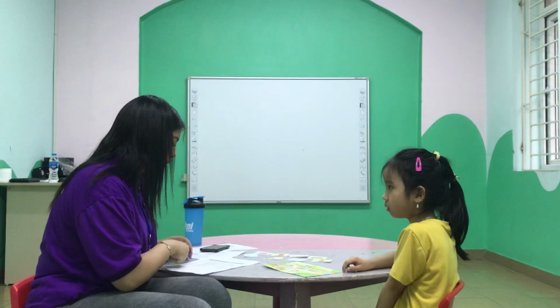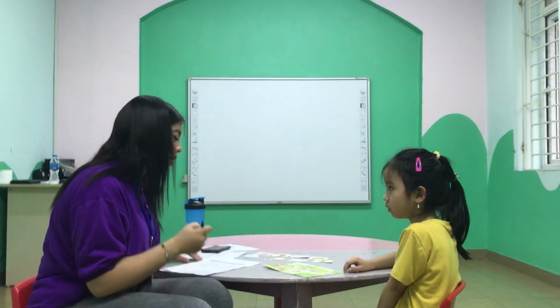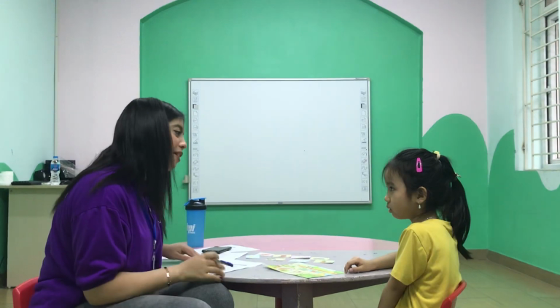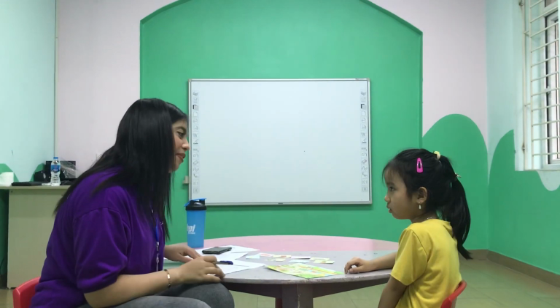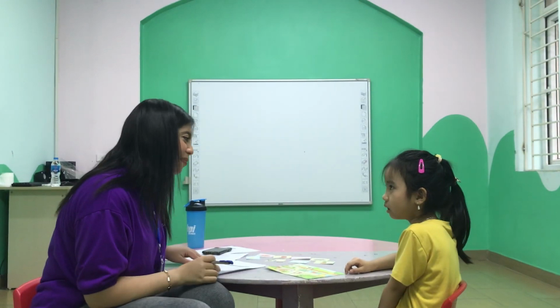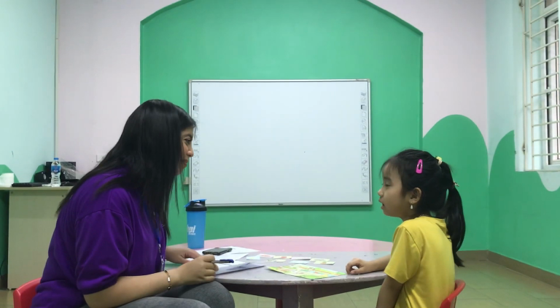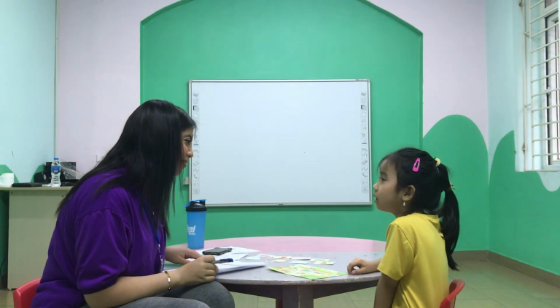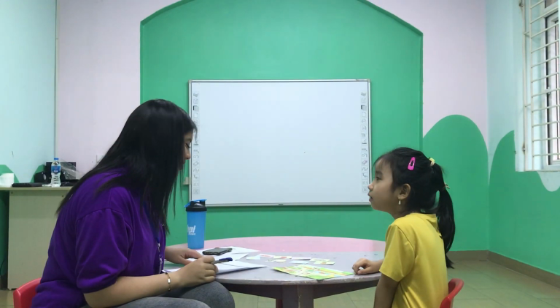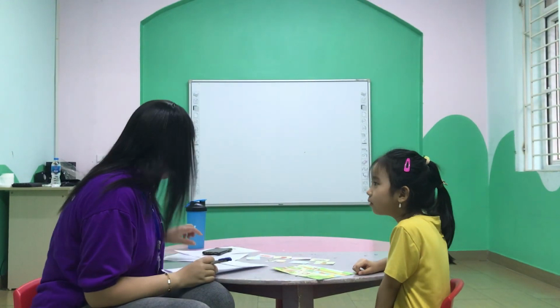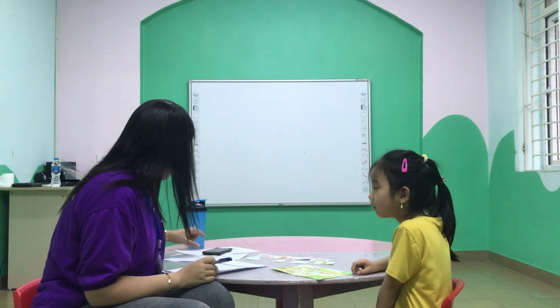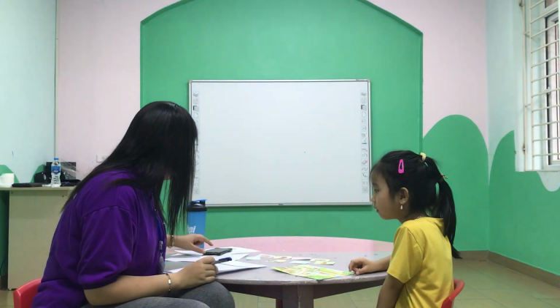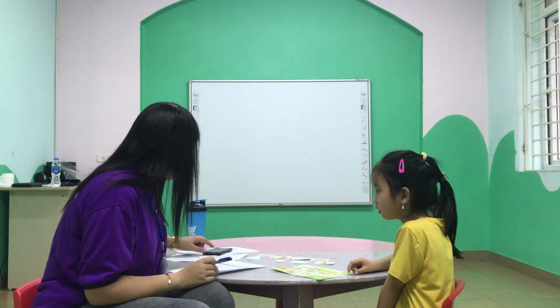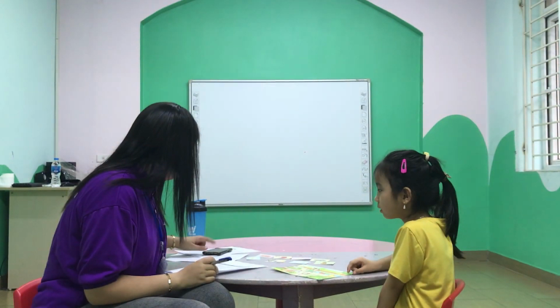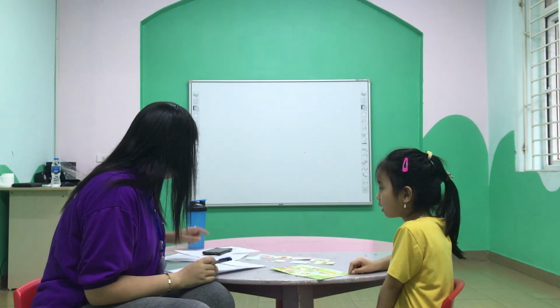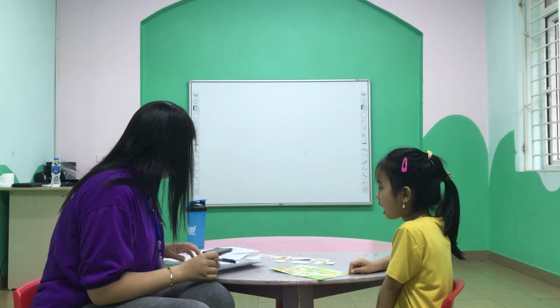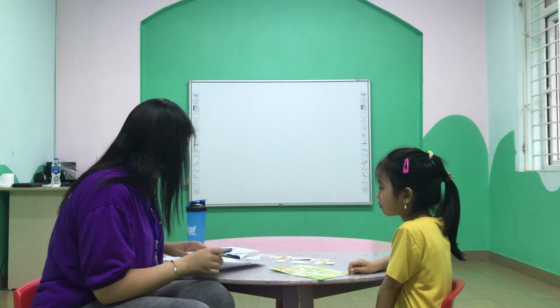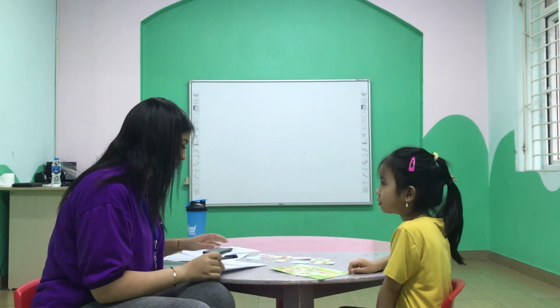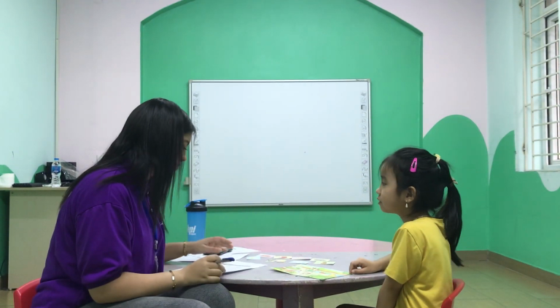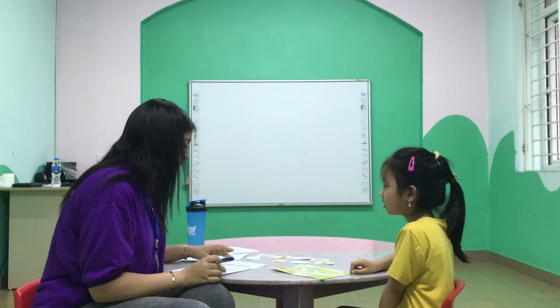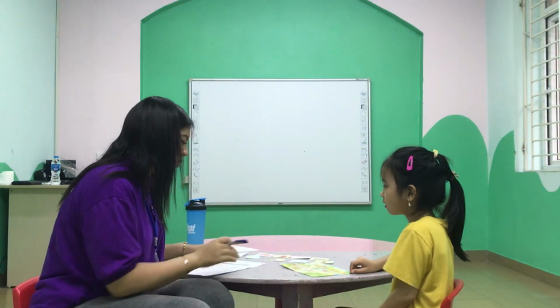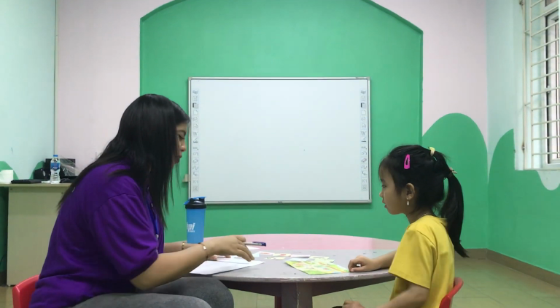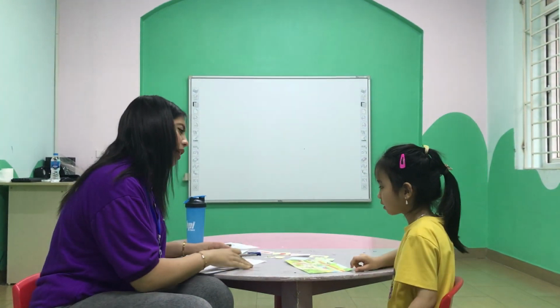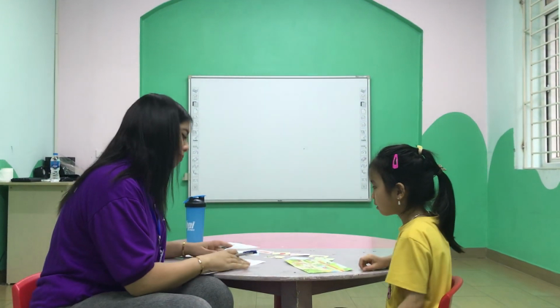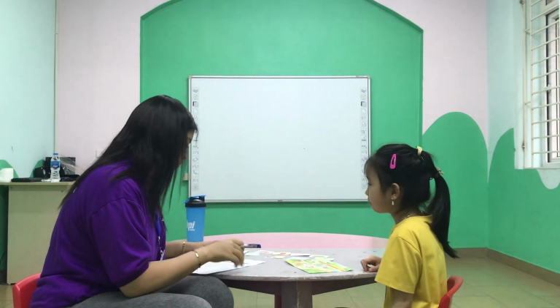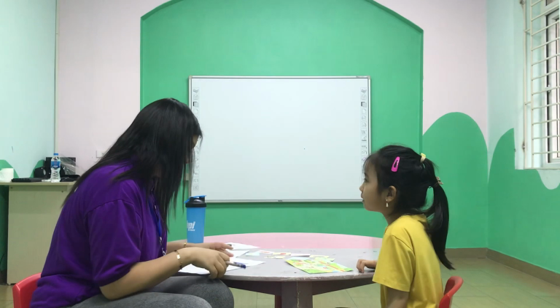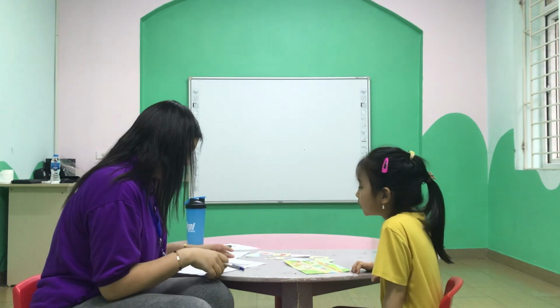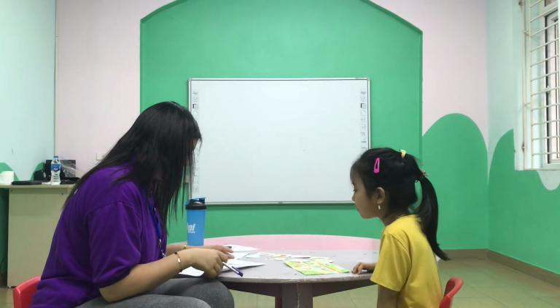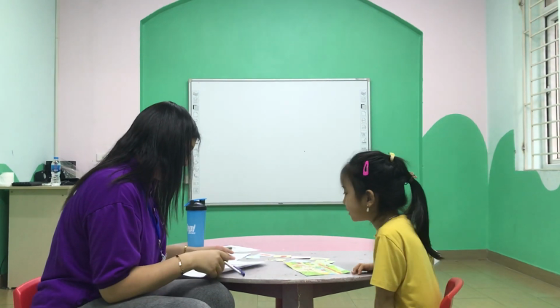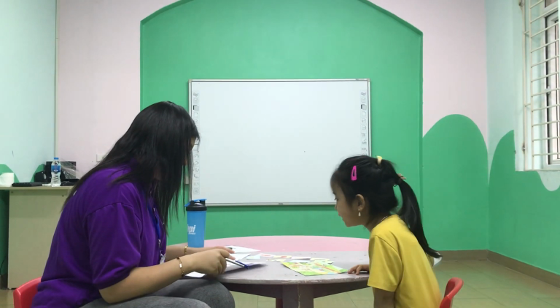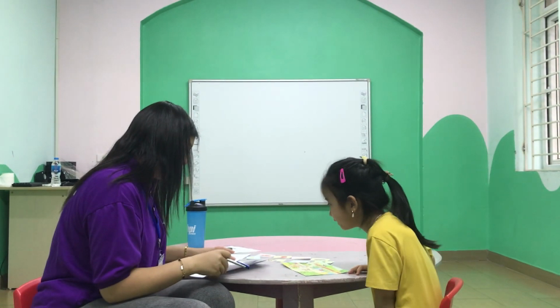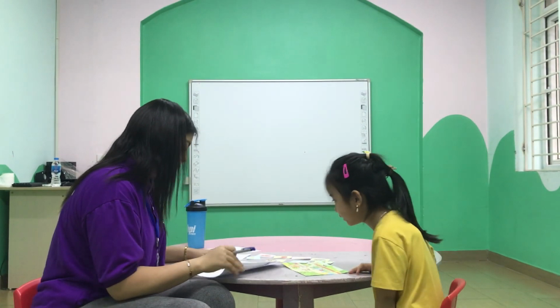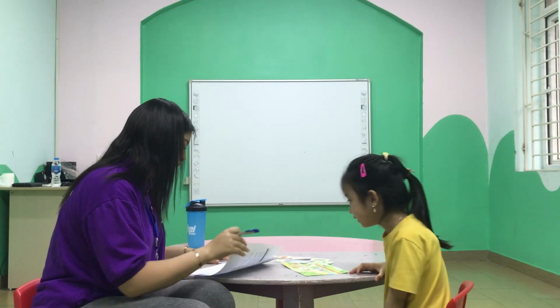Hello. Hello. How are you? Good. What's your name? My name is Zoe. Okay.